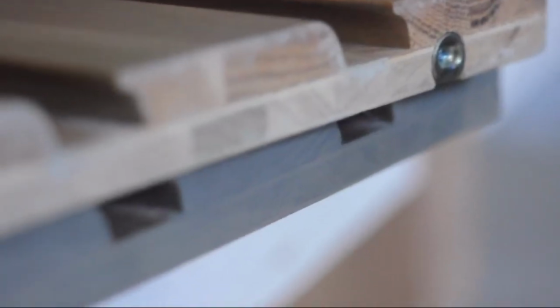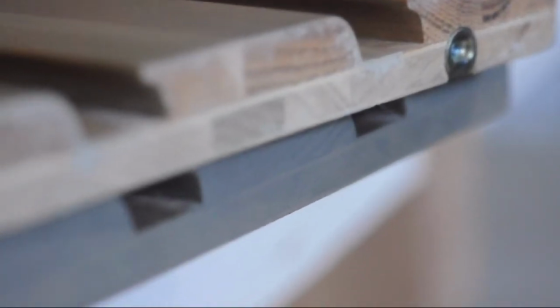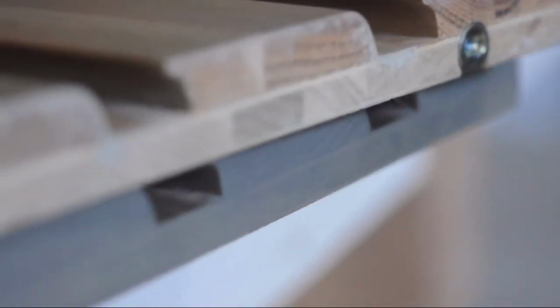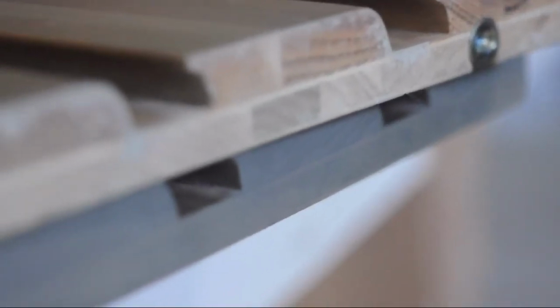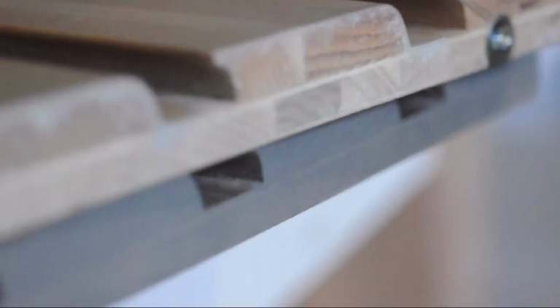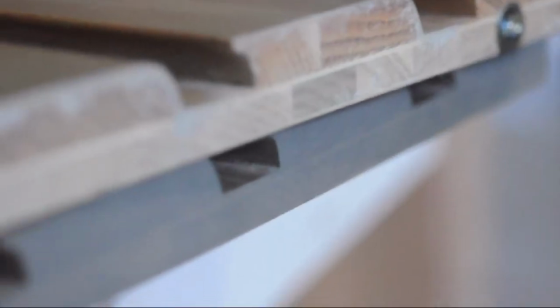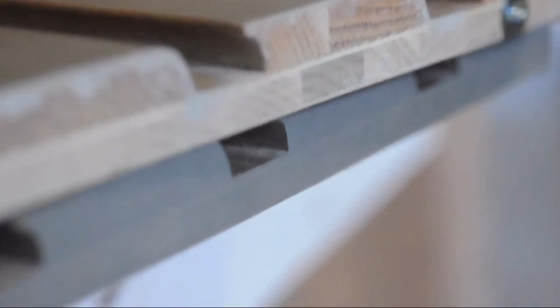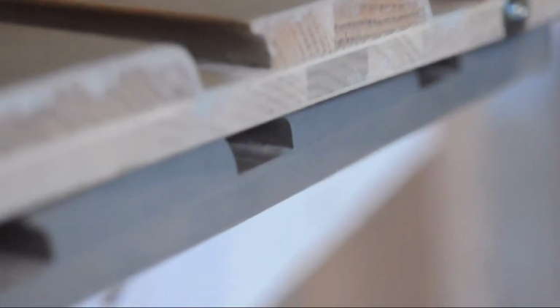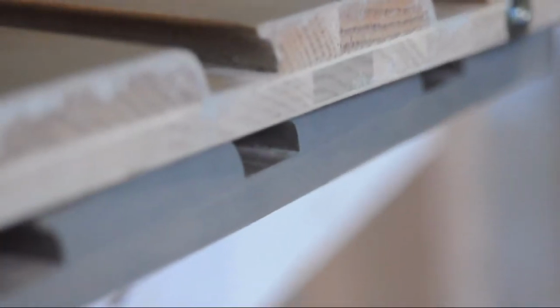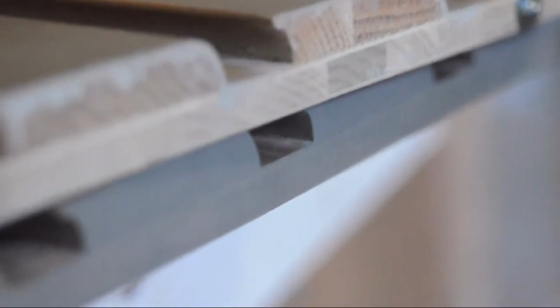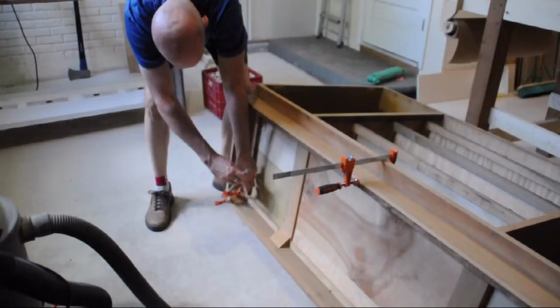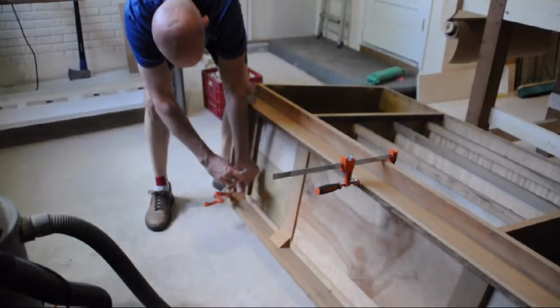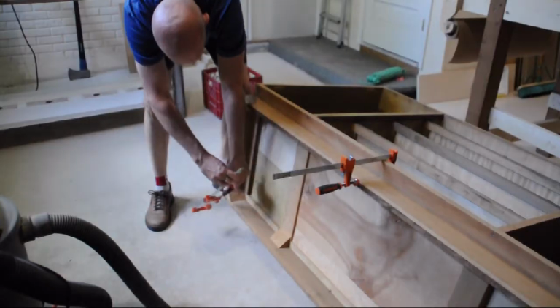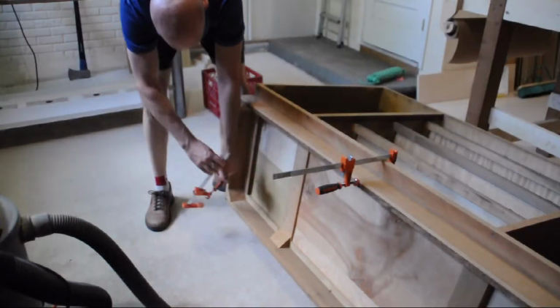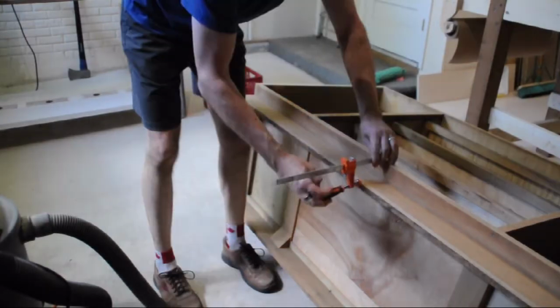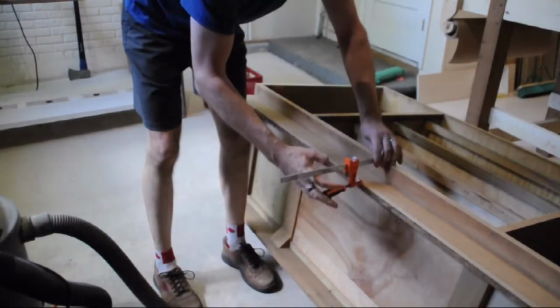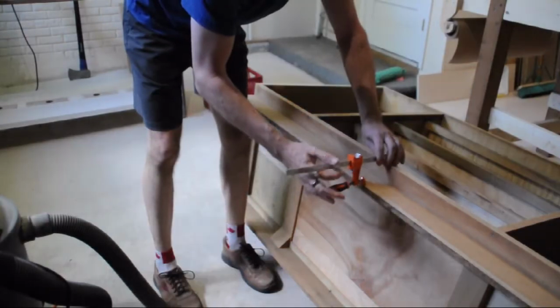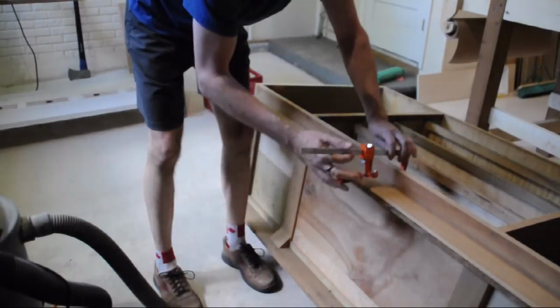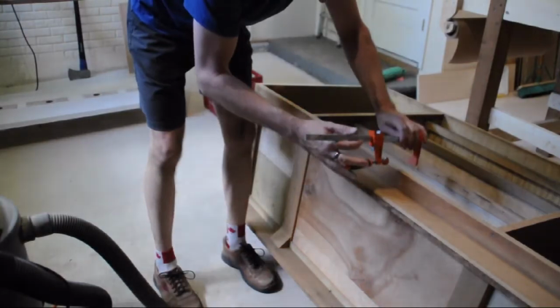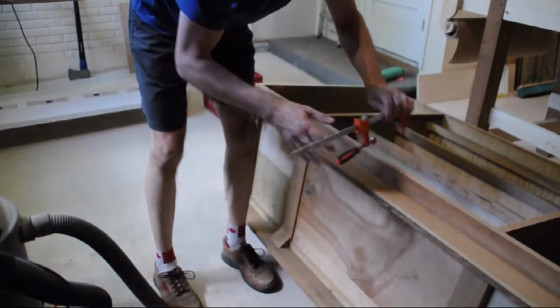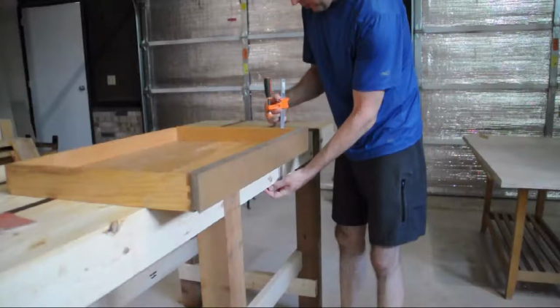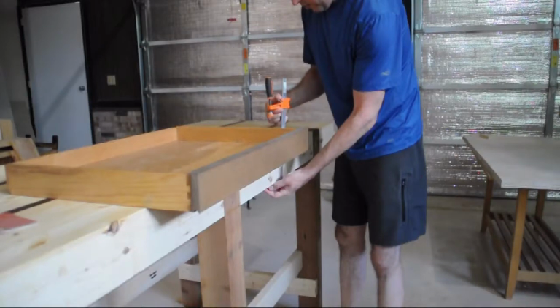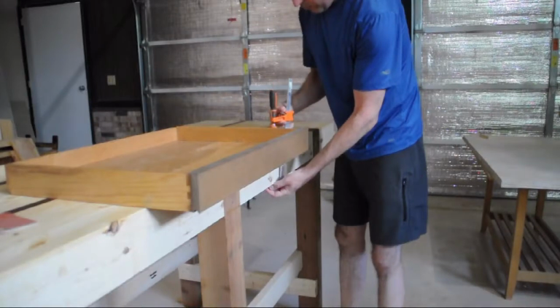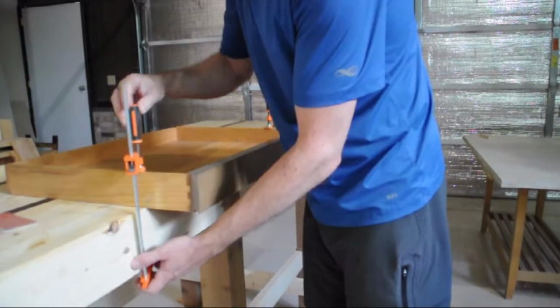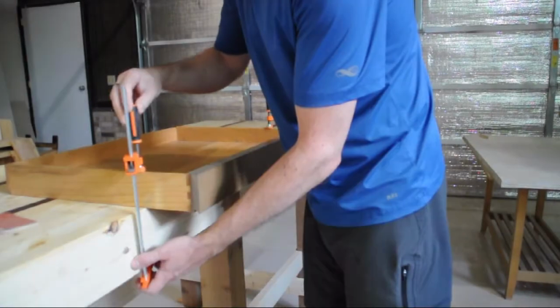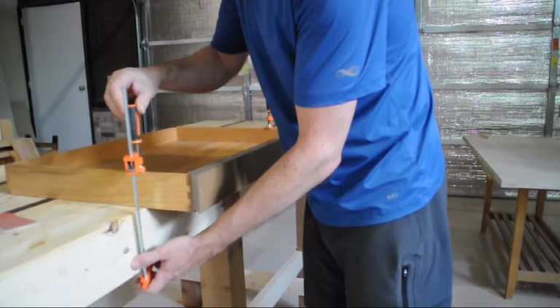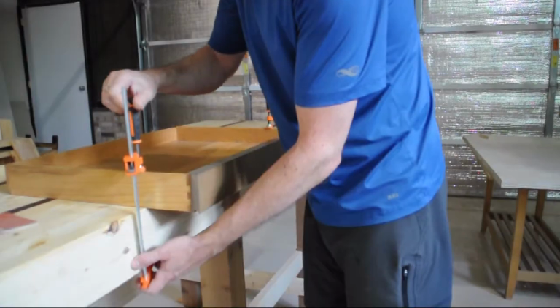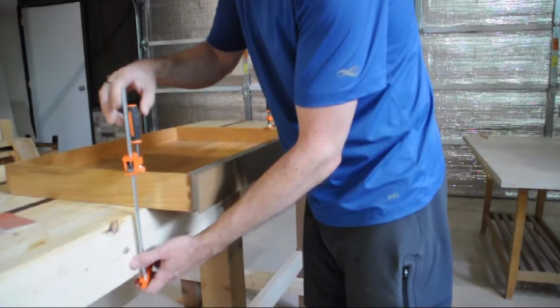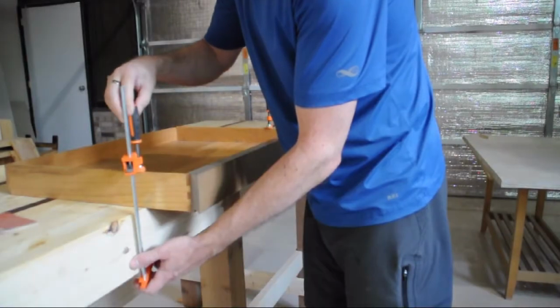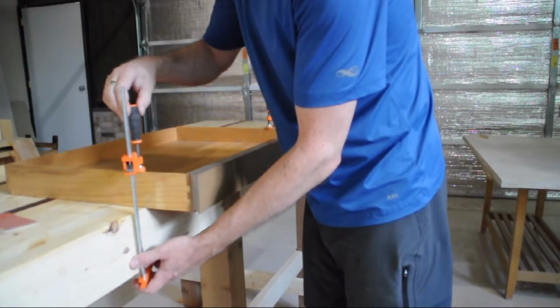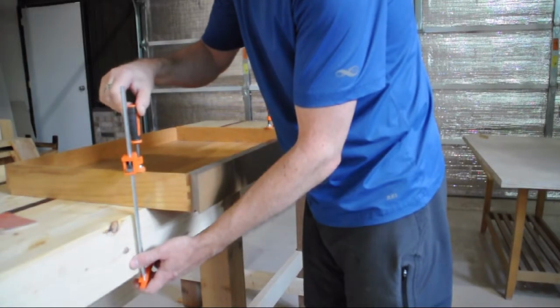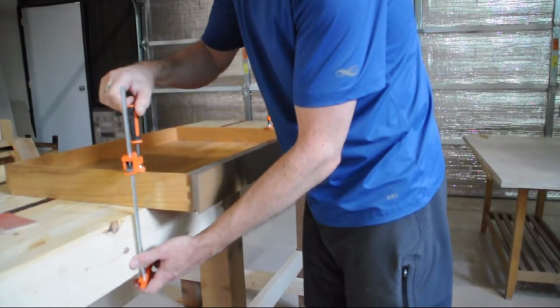It was a pretty cool-looking piece of furniture. There were a few pieces broken off, so I had to glue them back on.